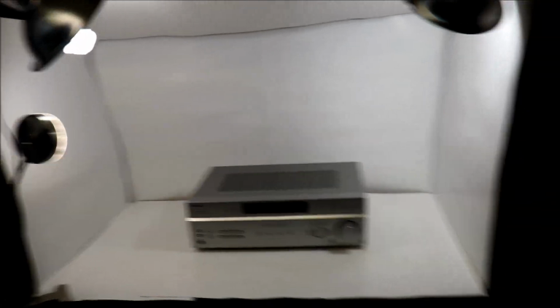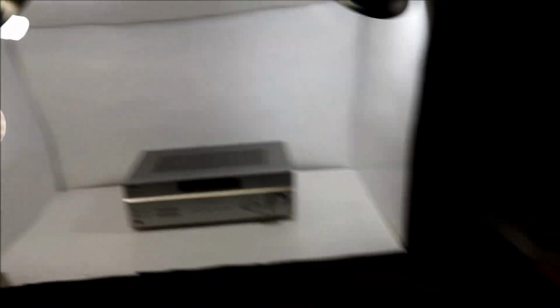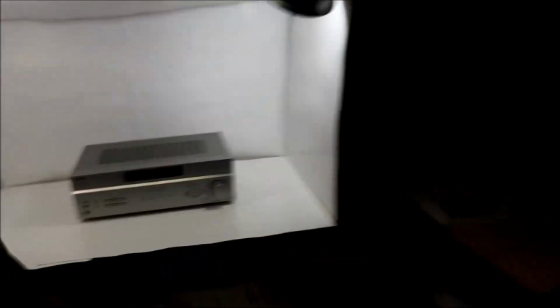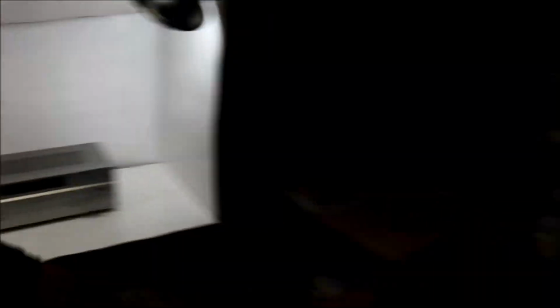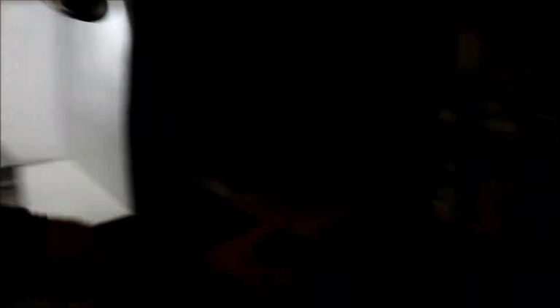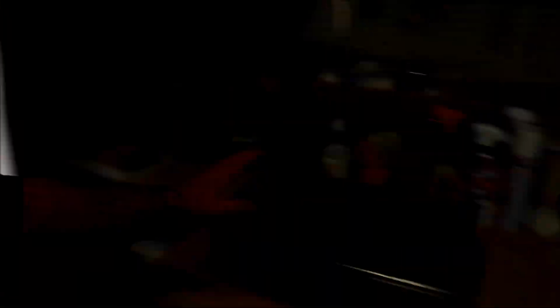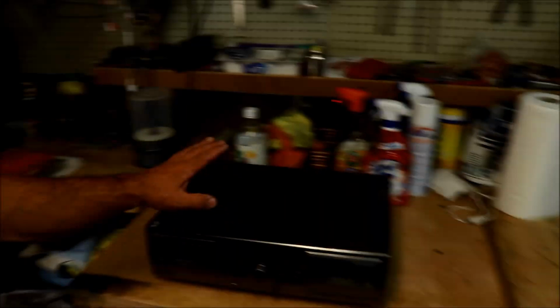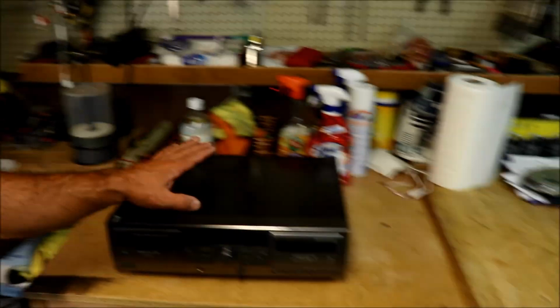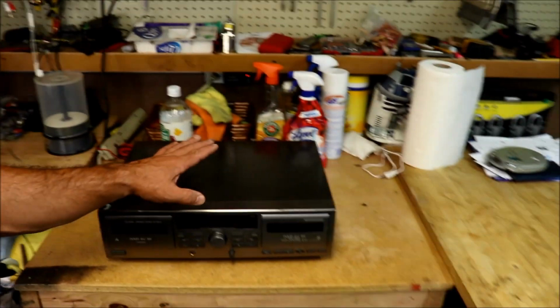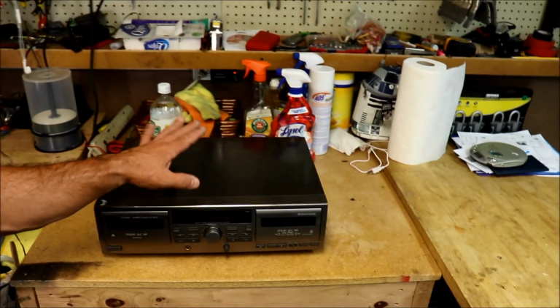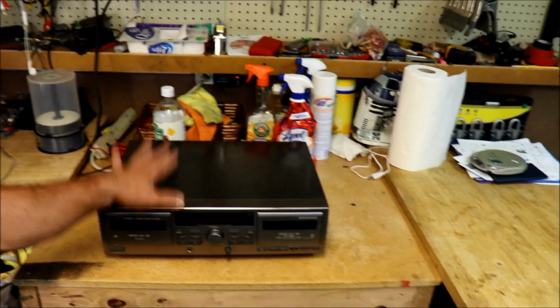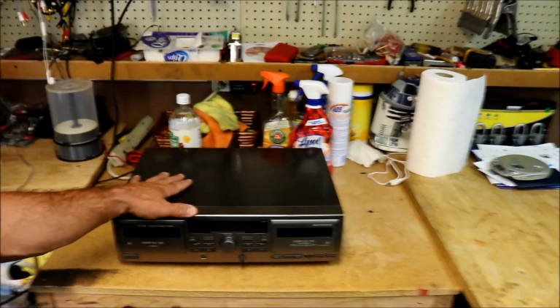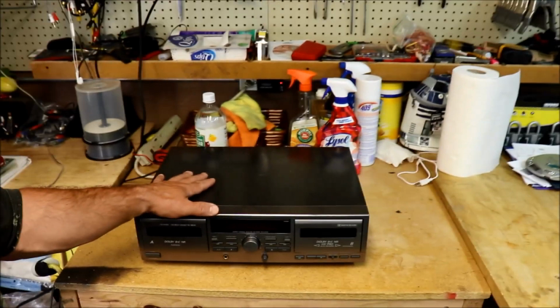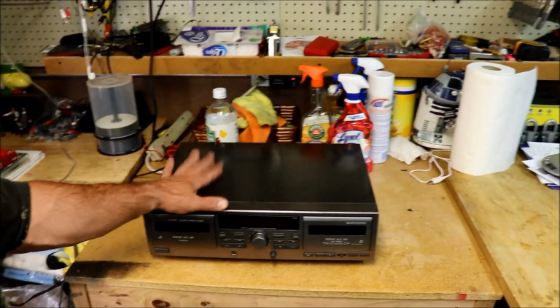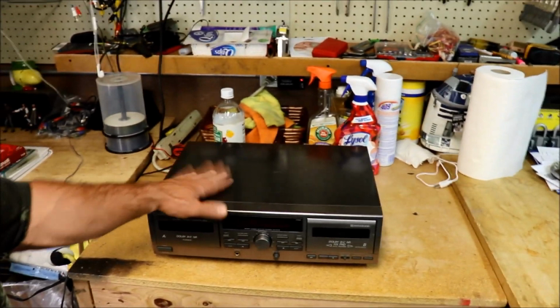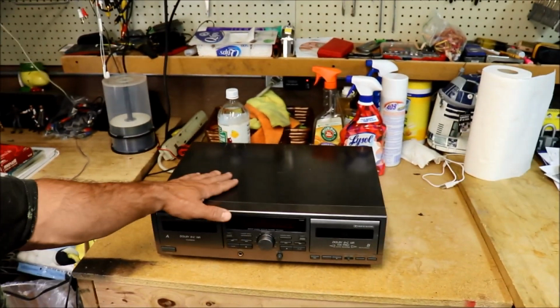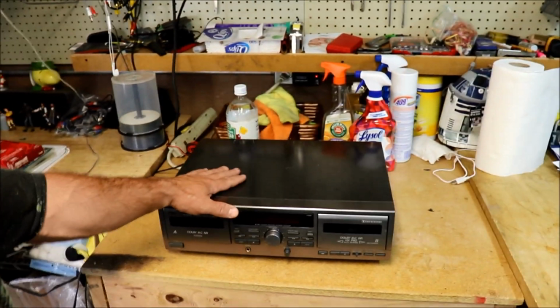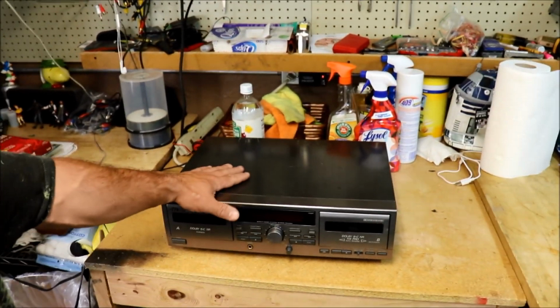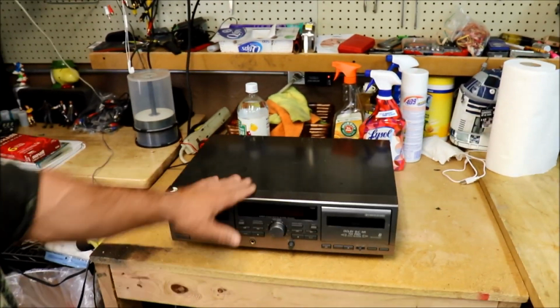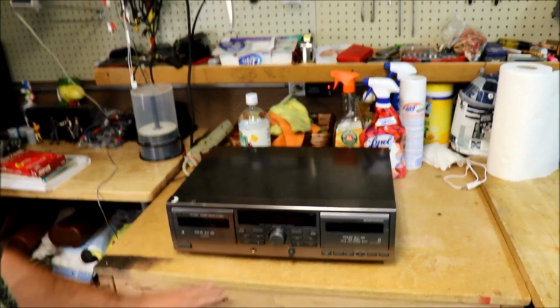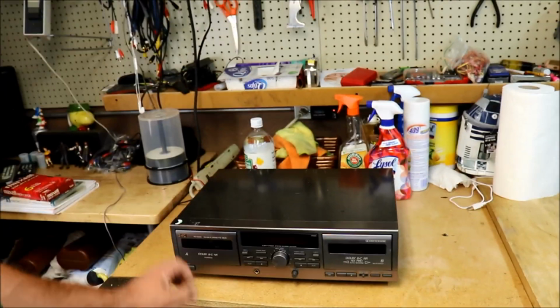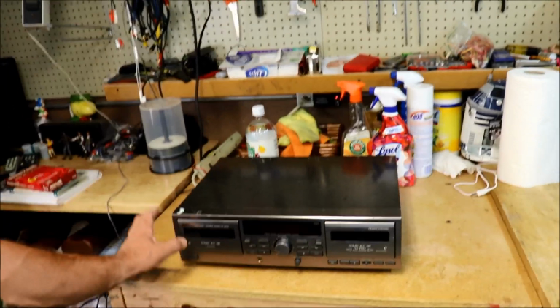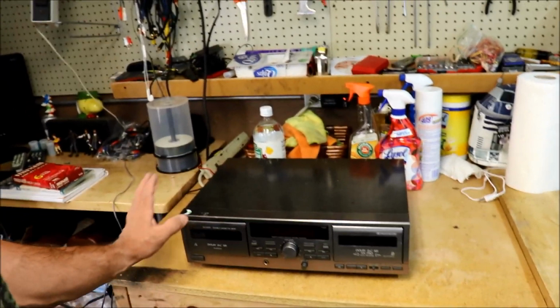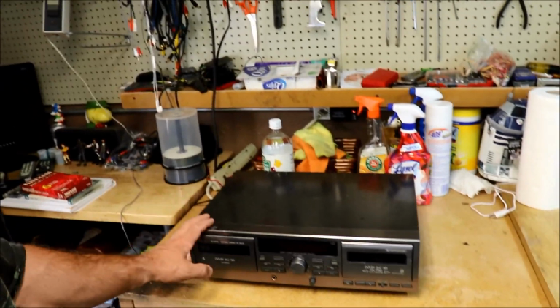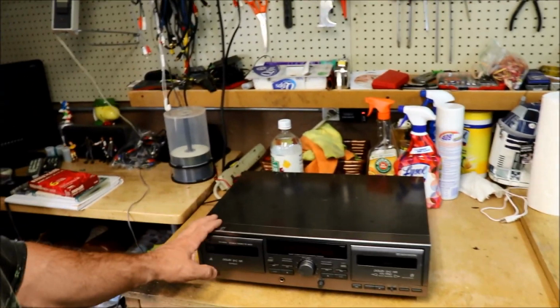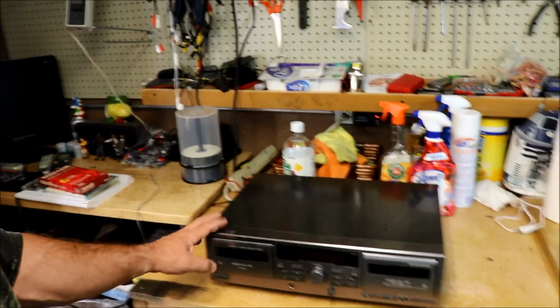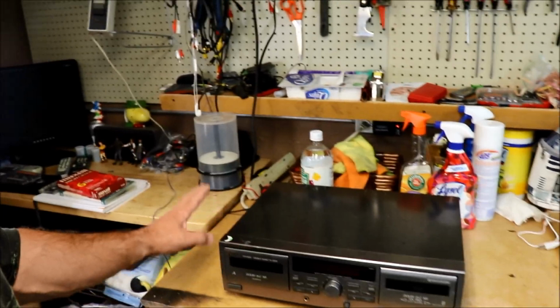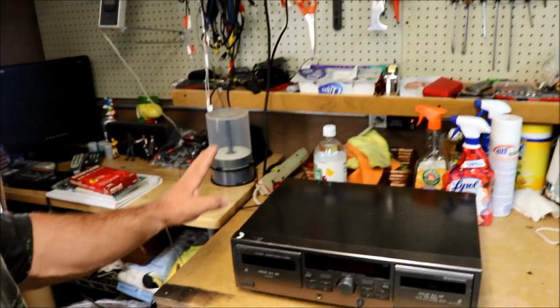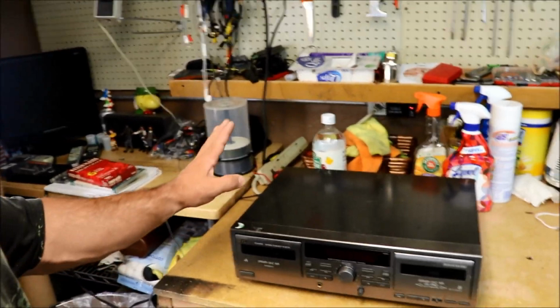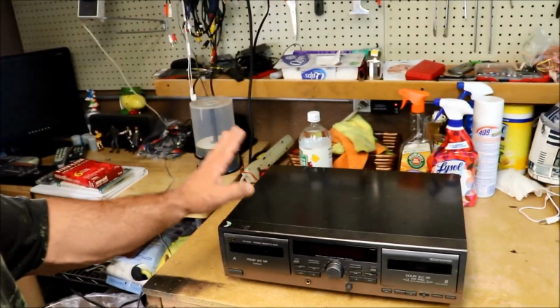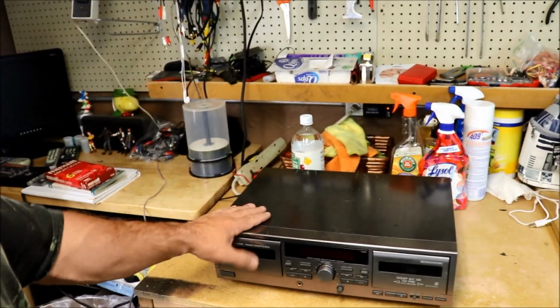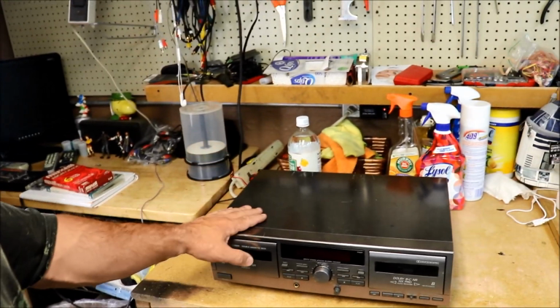And here is the workplace where I clean everything and check if it's working or not.